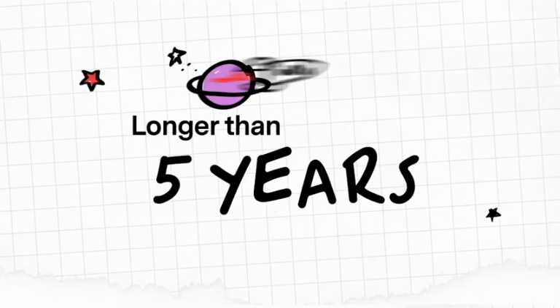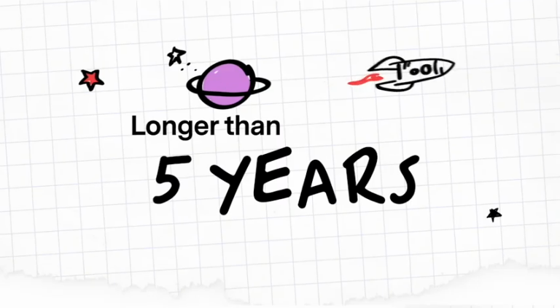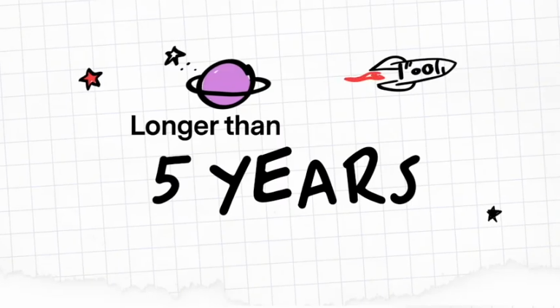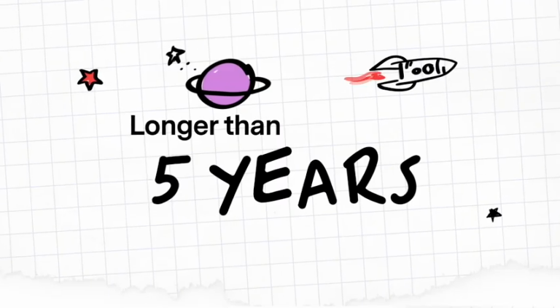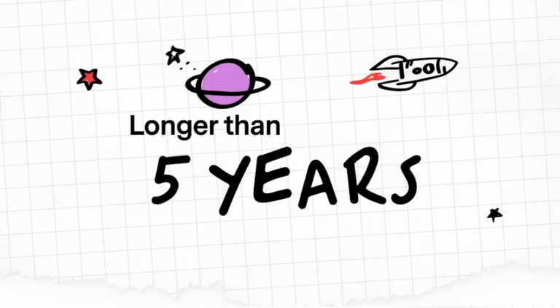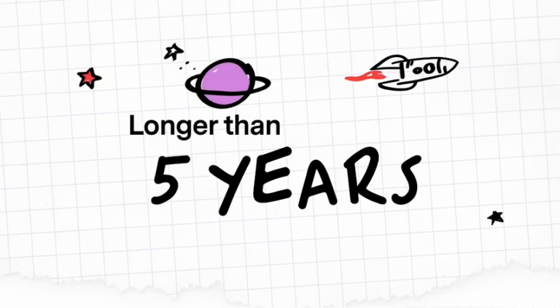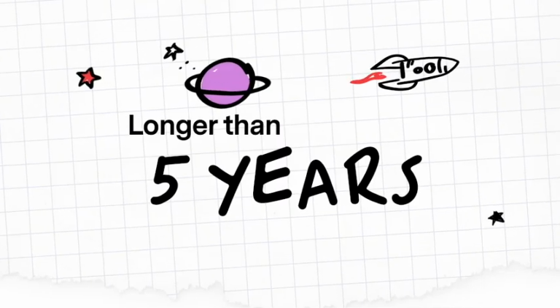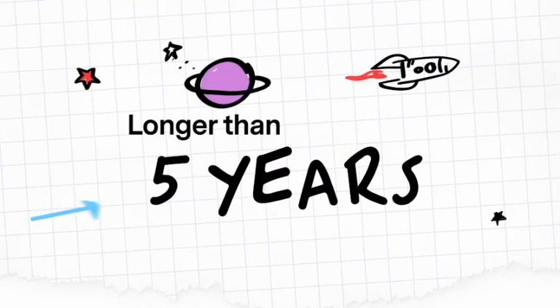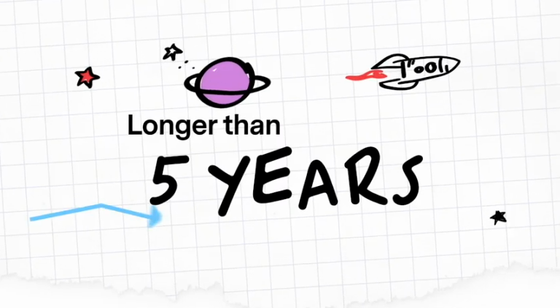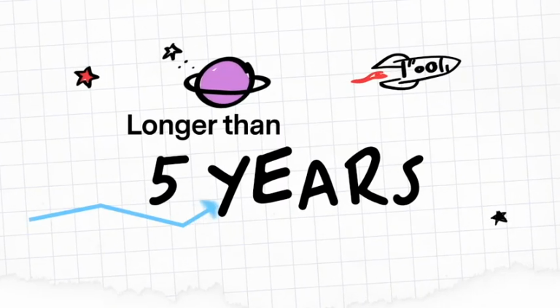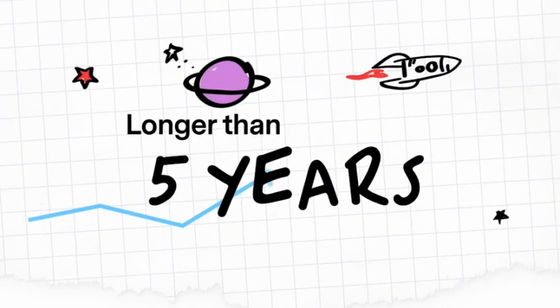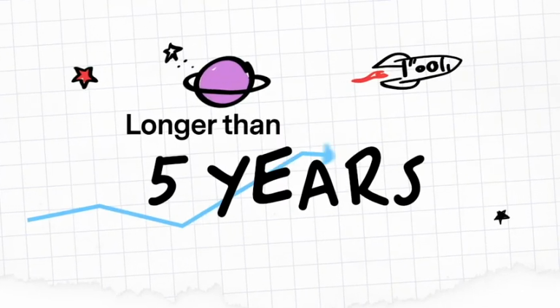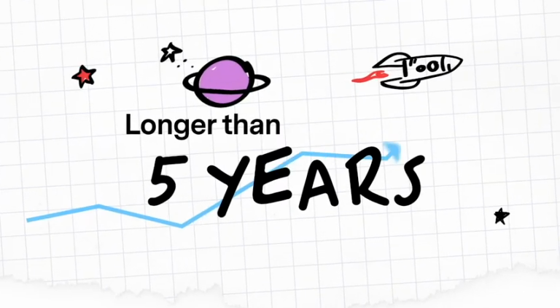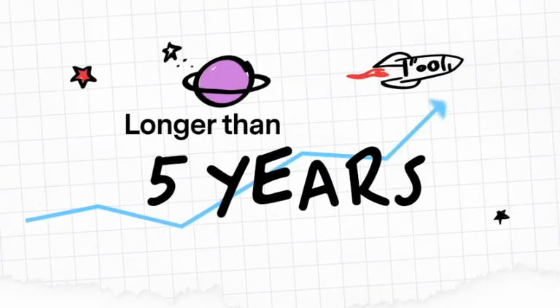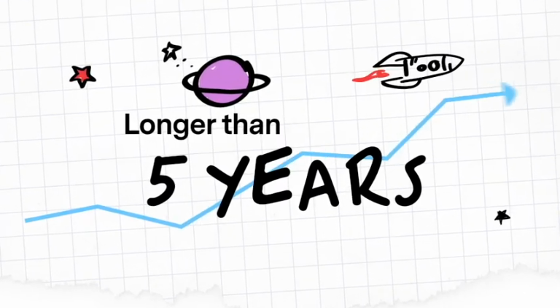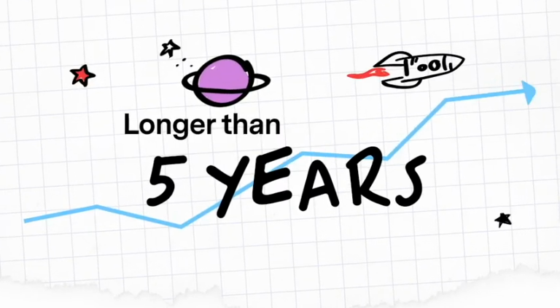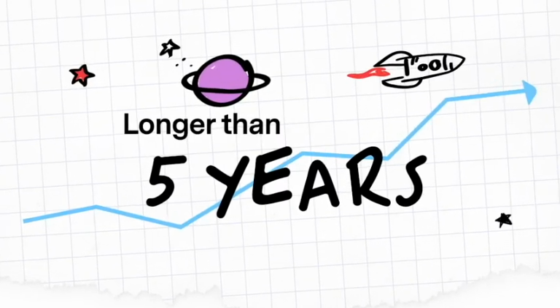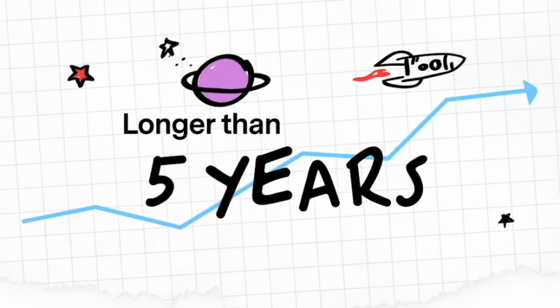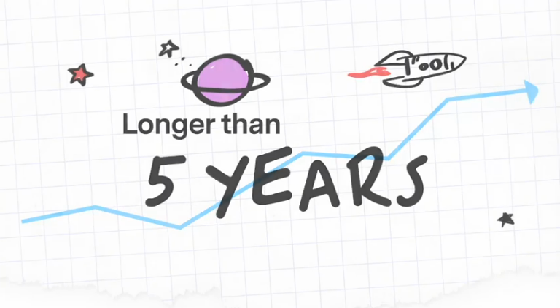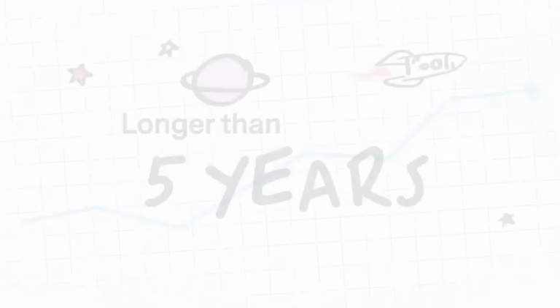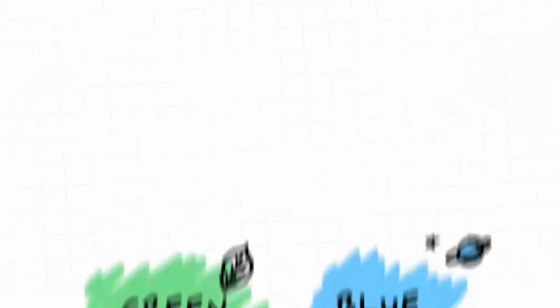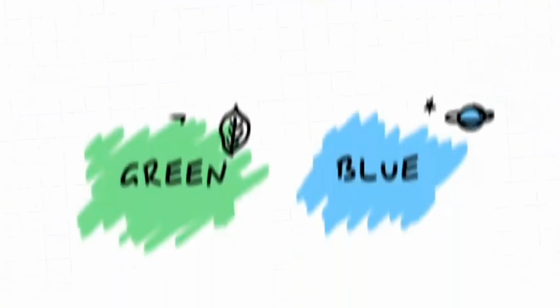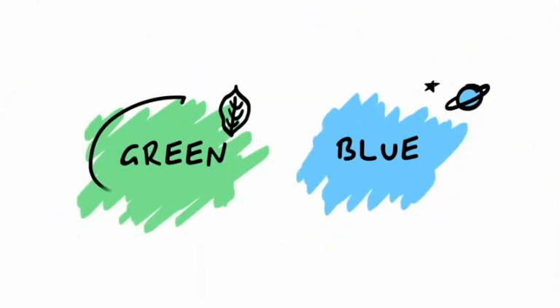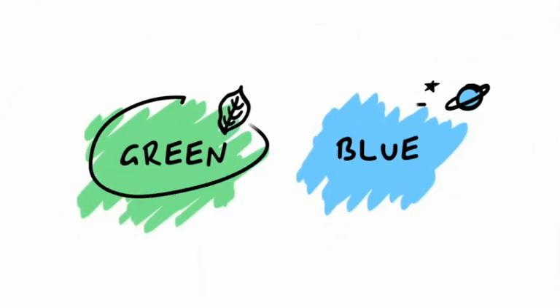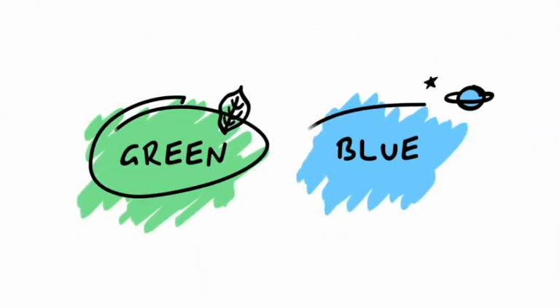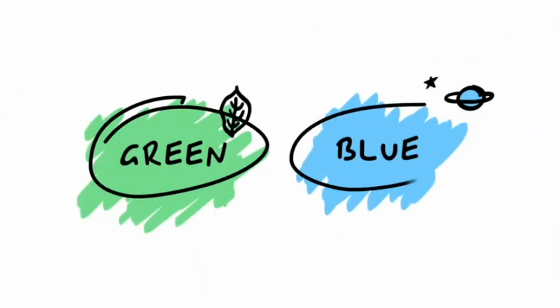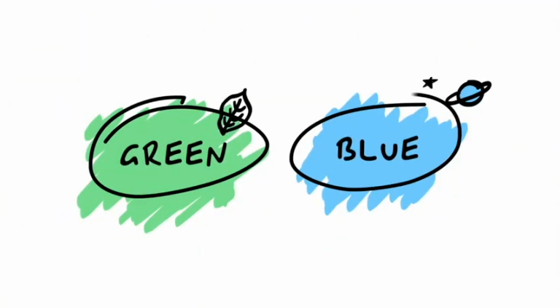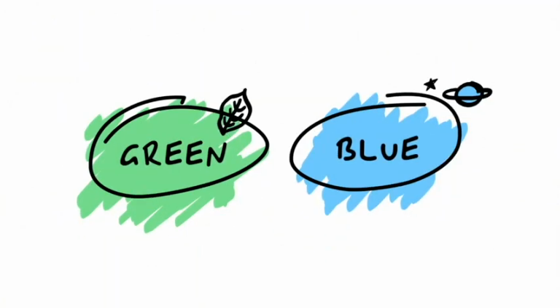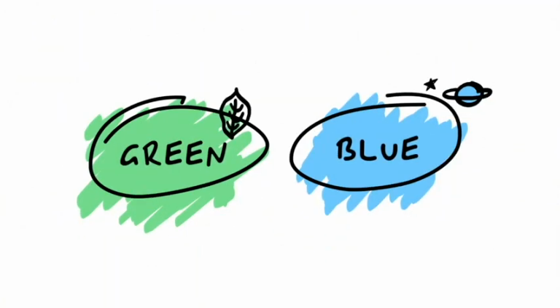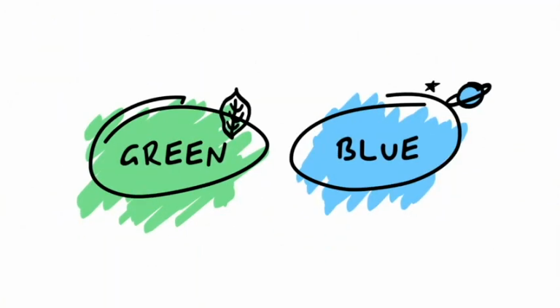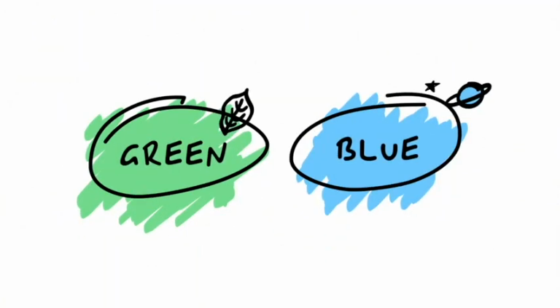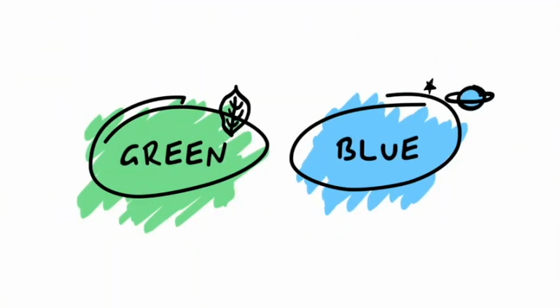If you have a long investment horizon or a high risk tolerance, take a look at Signia Stargazer Green or Blue.